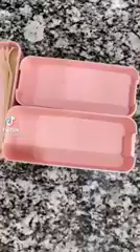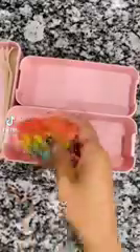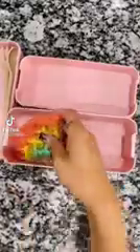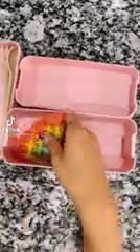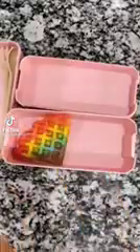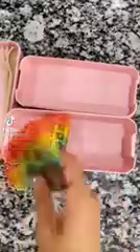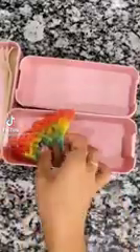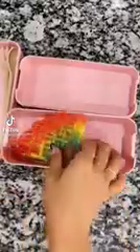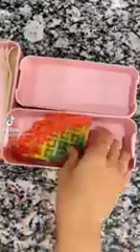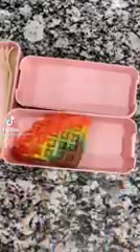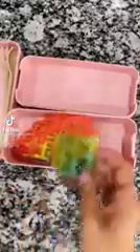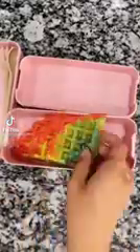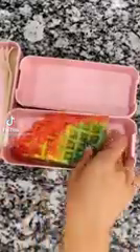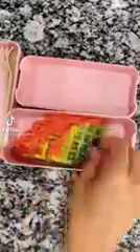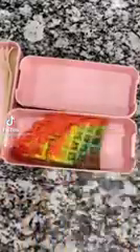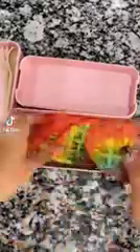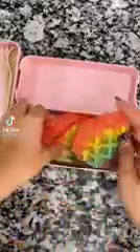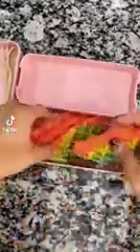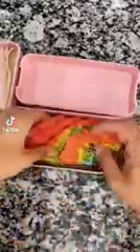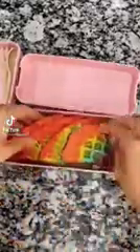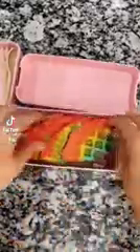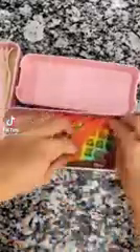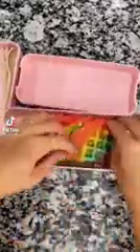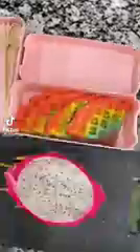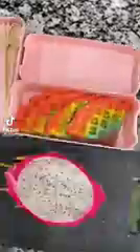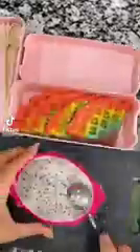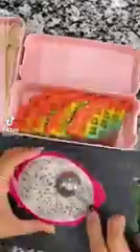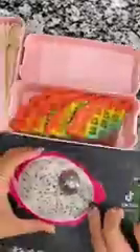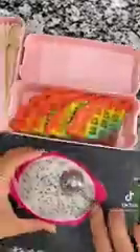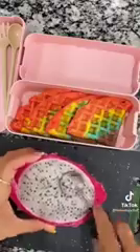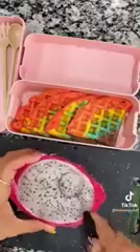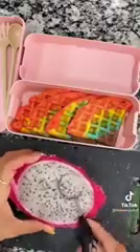Let's make some lunch for my kids. Today I made rainbow waffles and I'm adding that to the bento box.